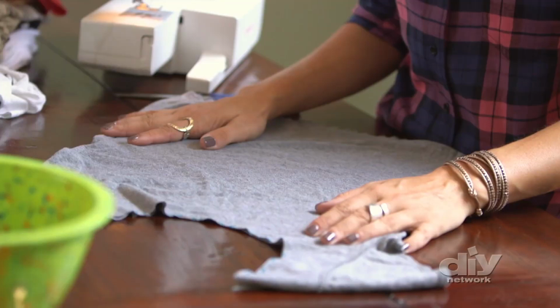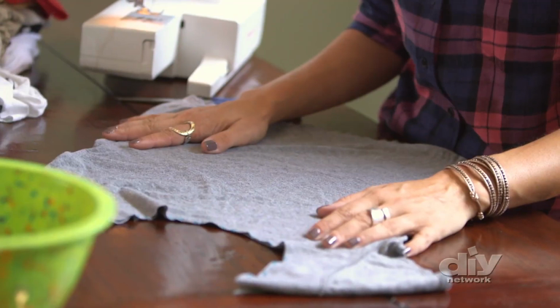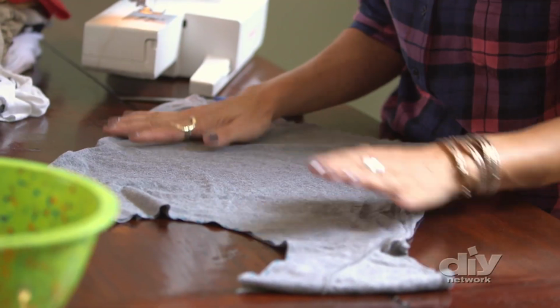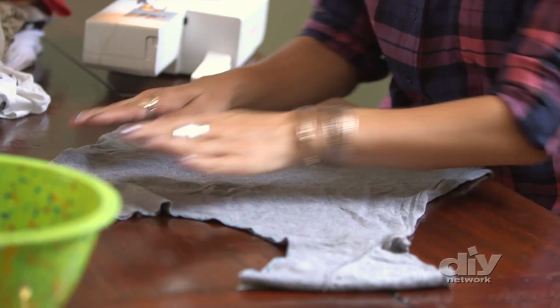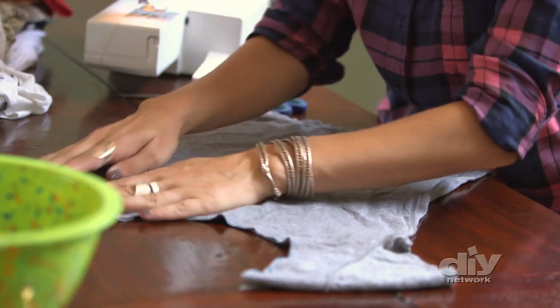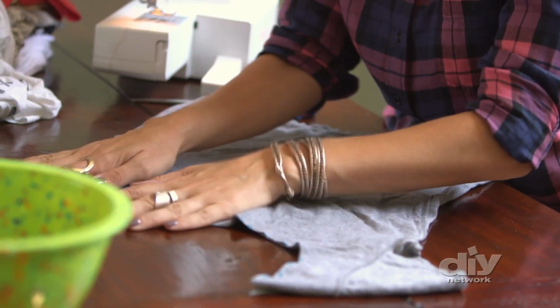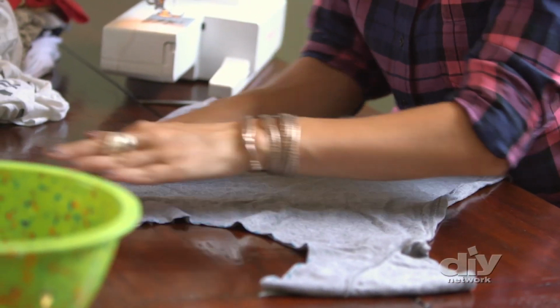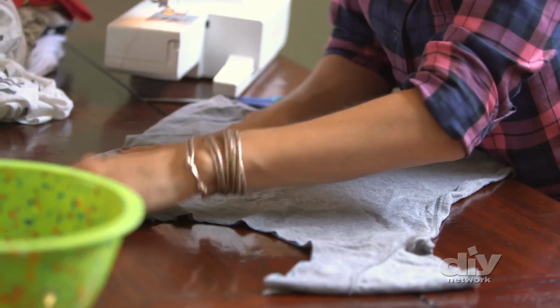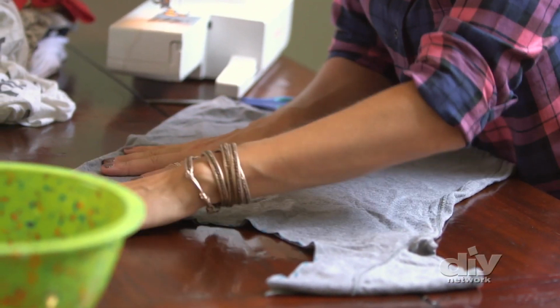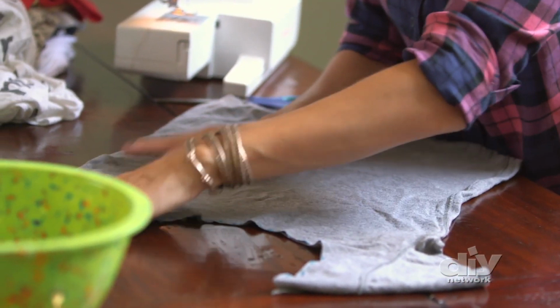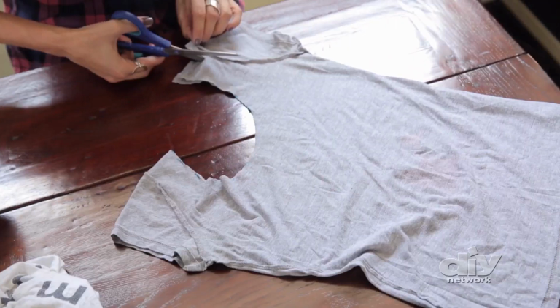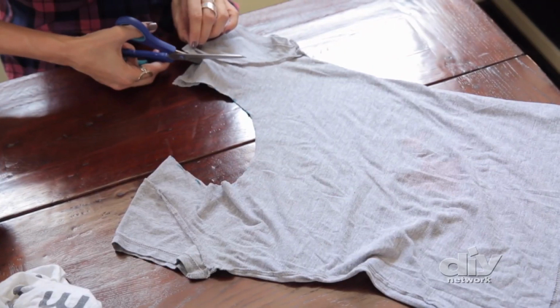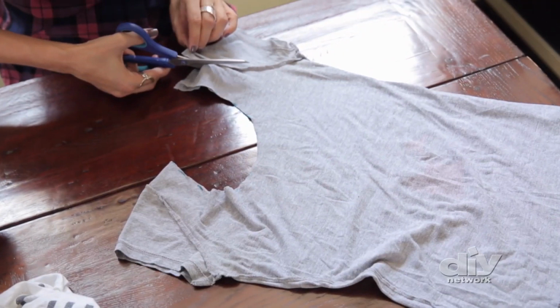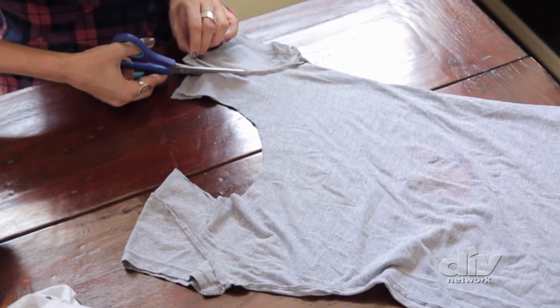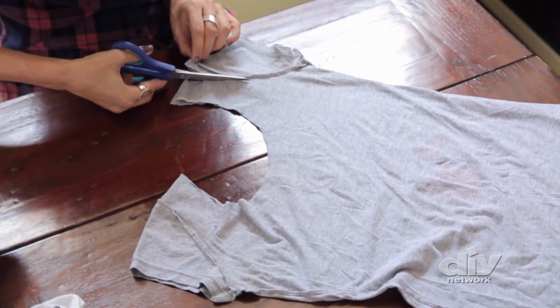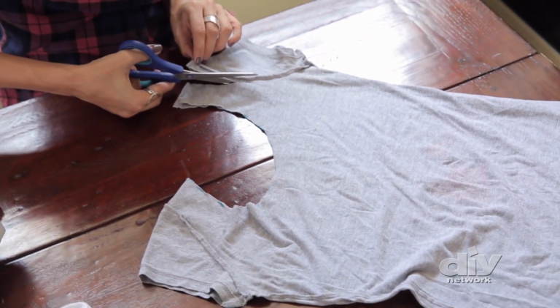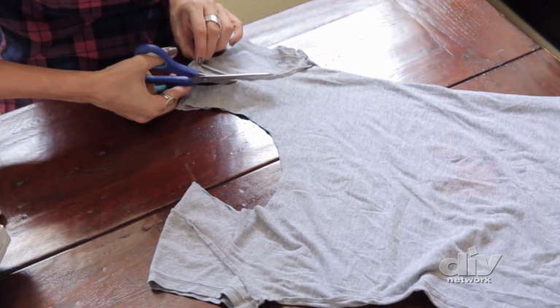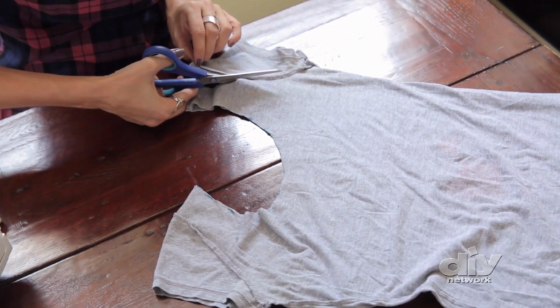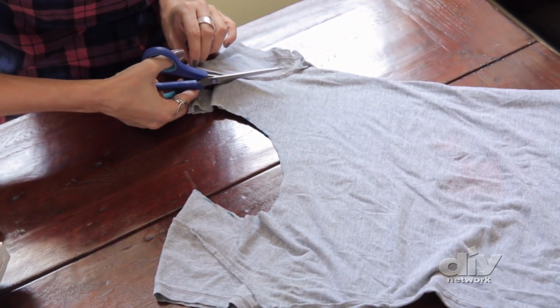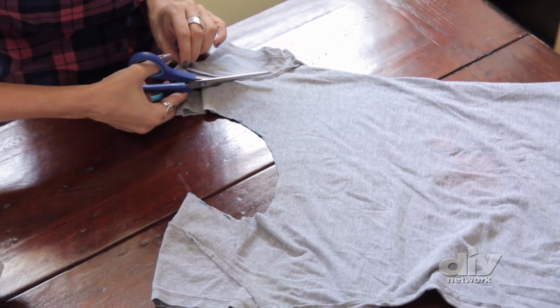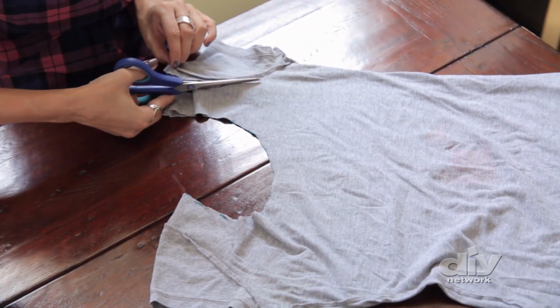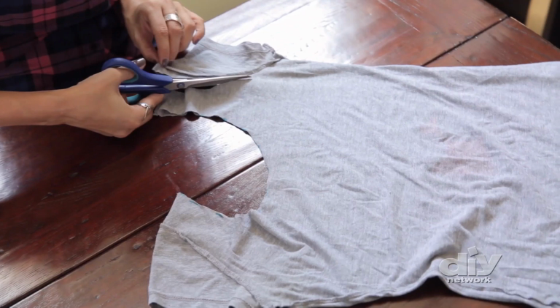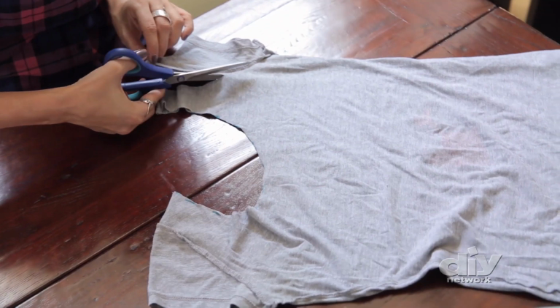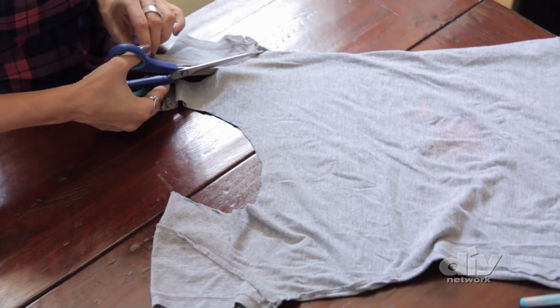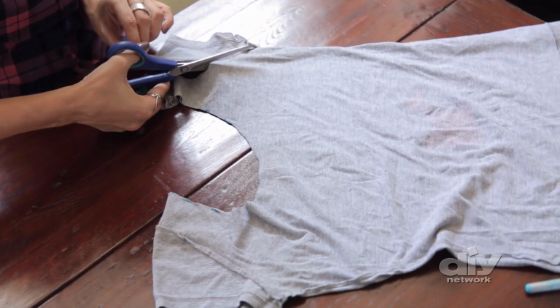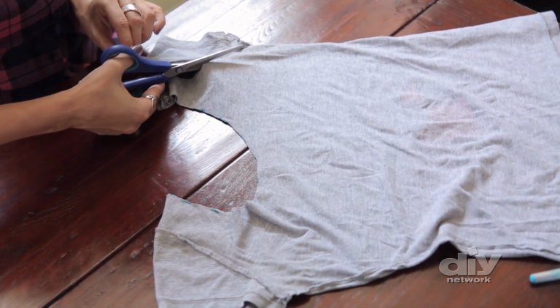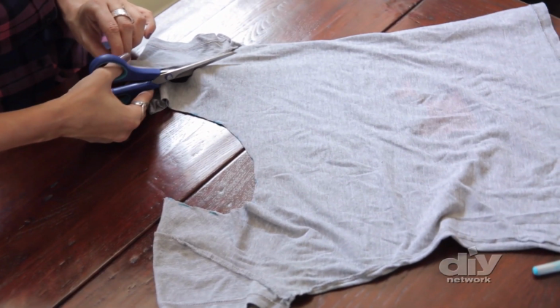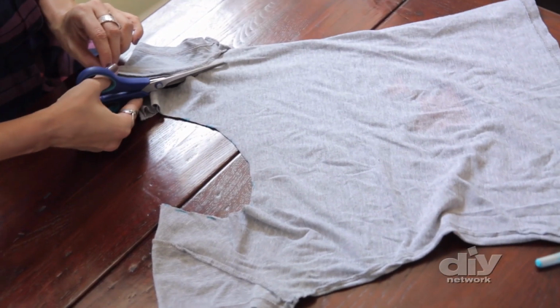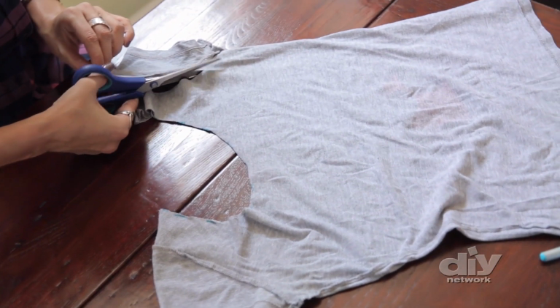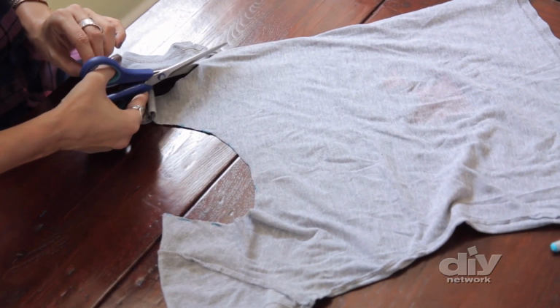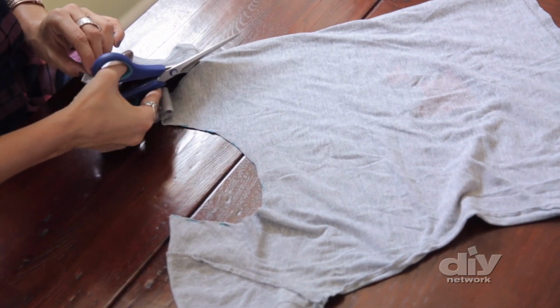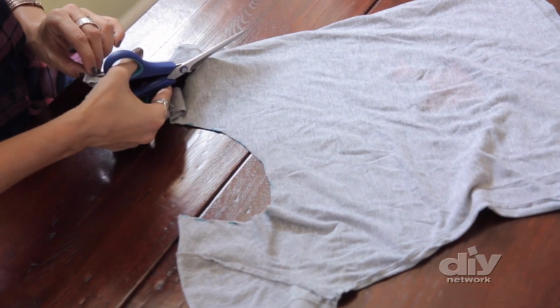Next, I'm going to line up all the seams and cut off the sleeves. This is going to make the handles of our shopping bag.